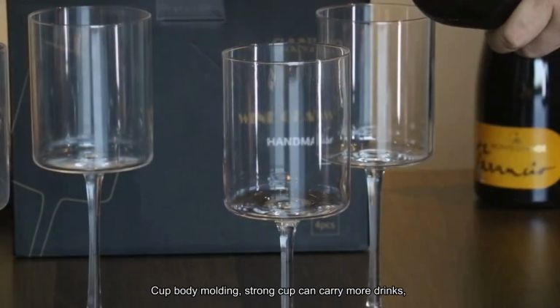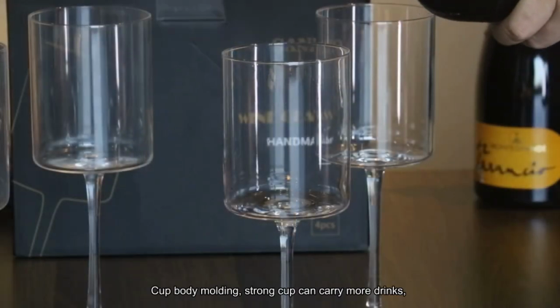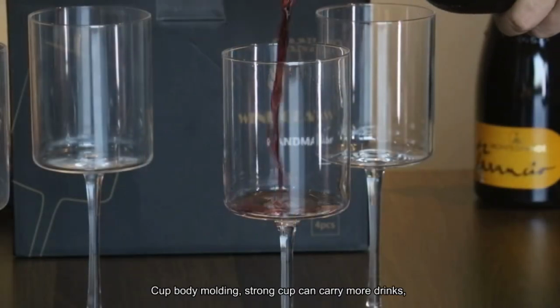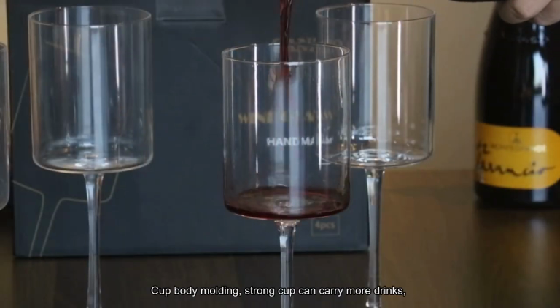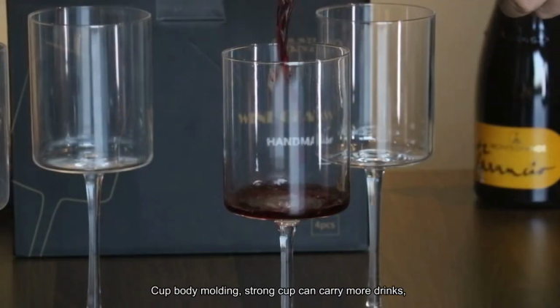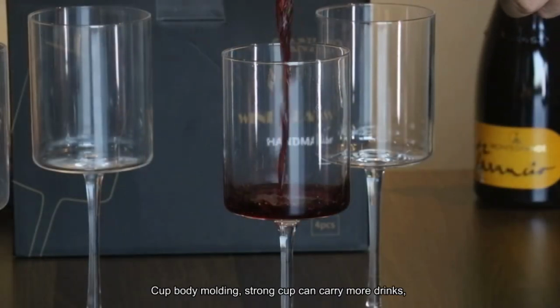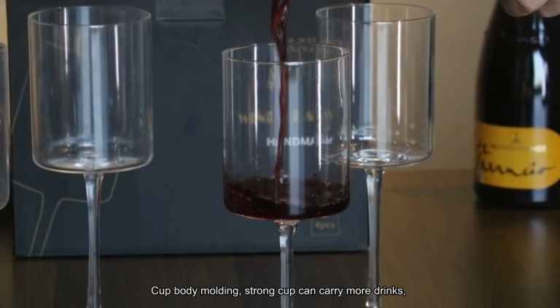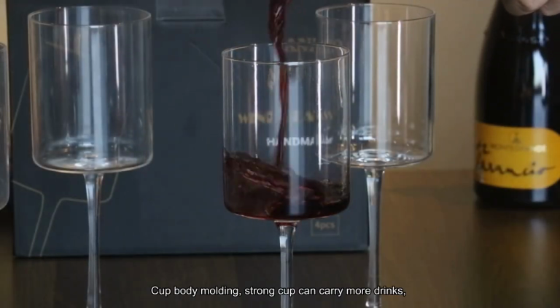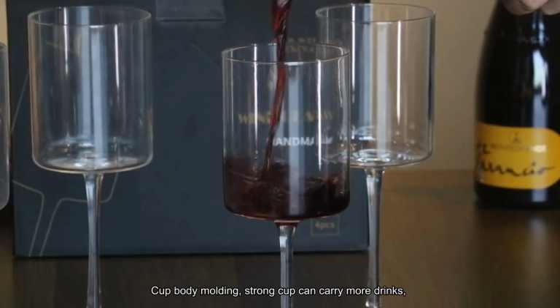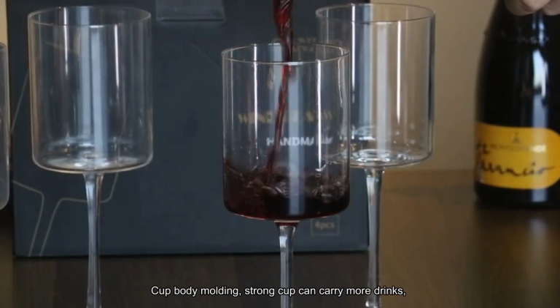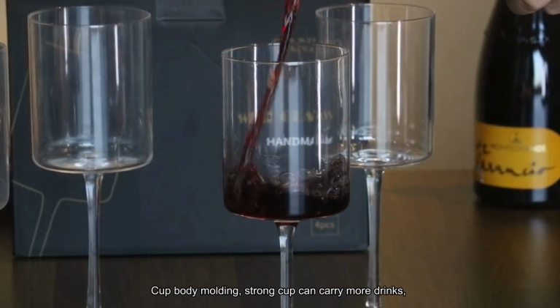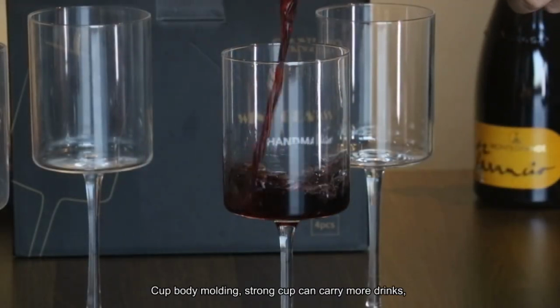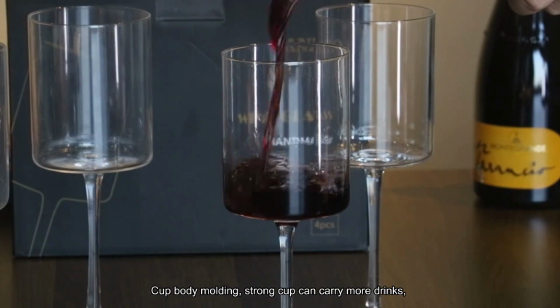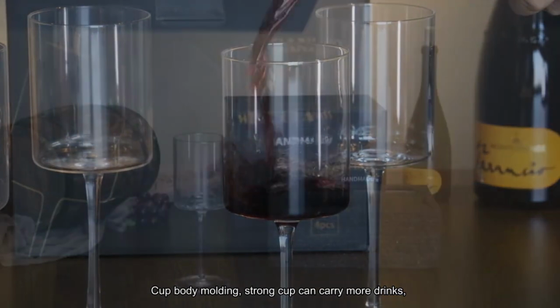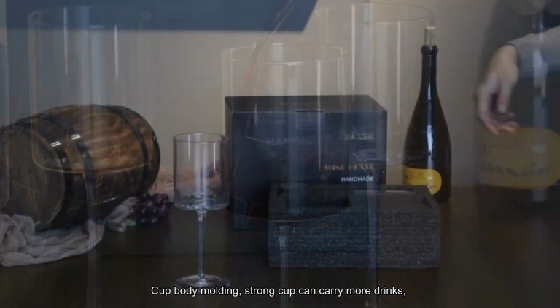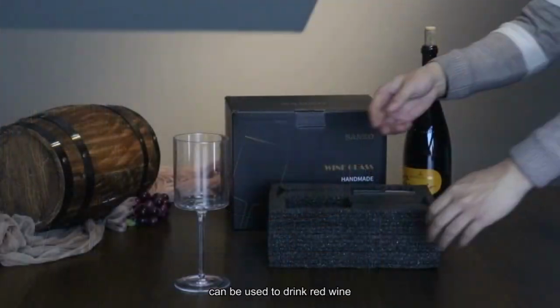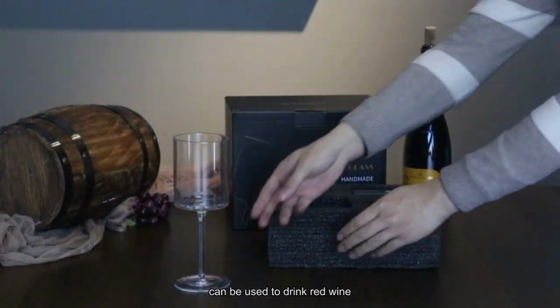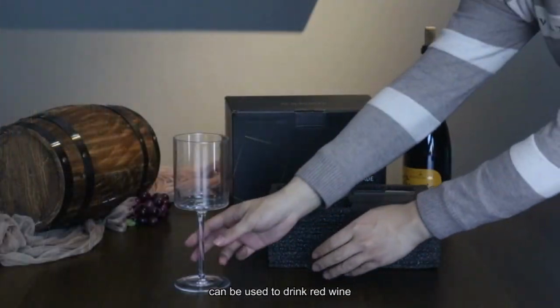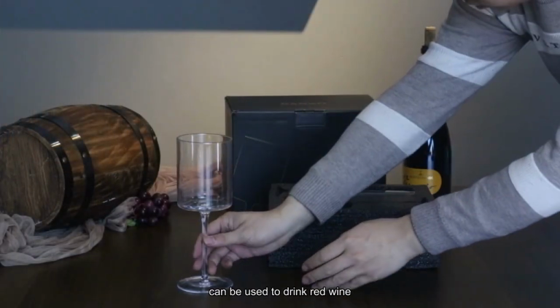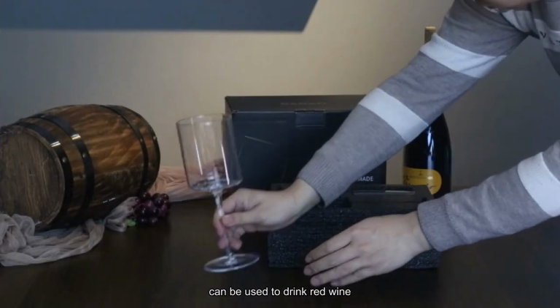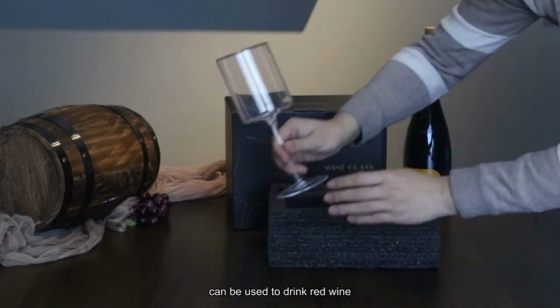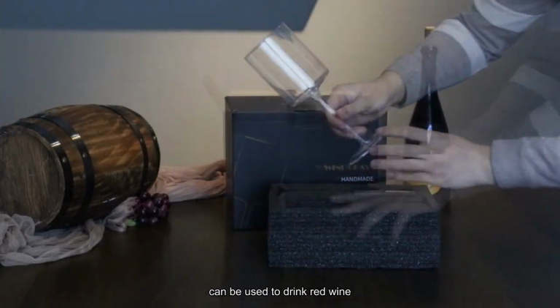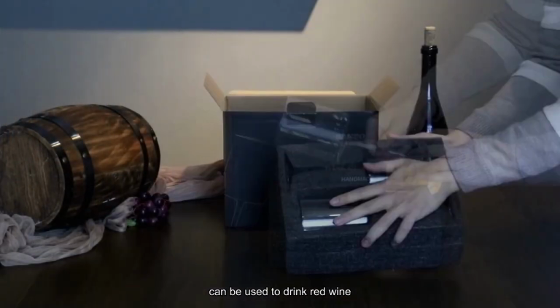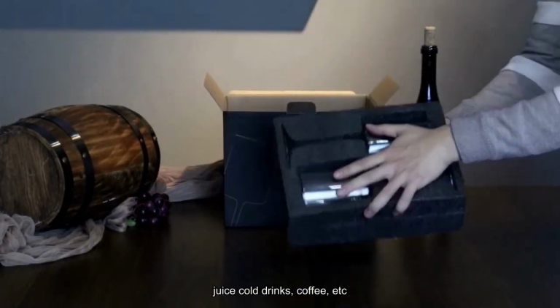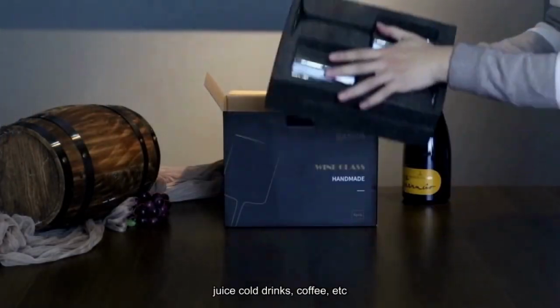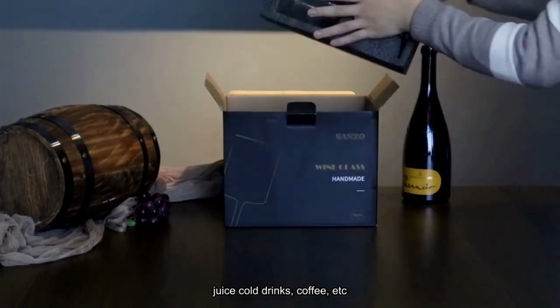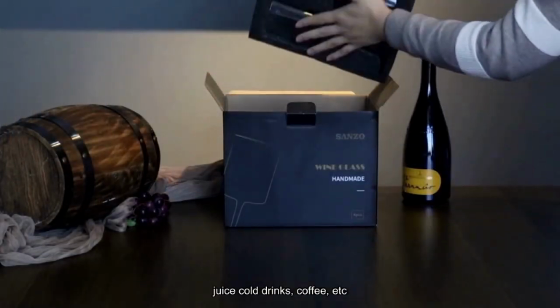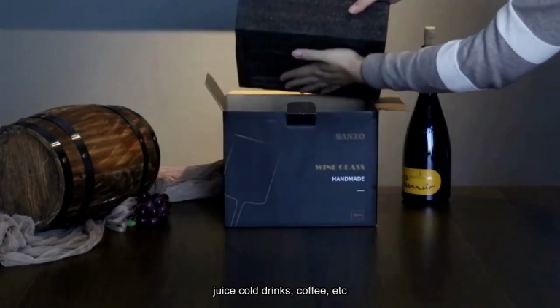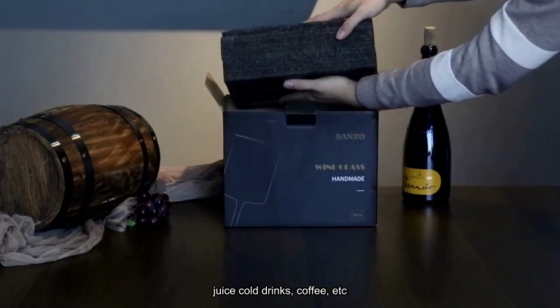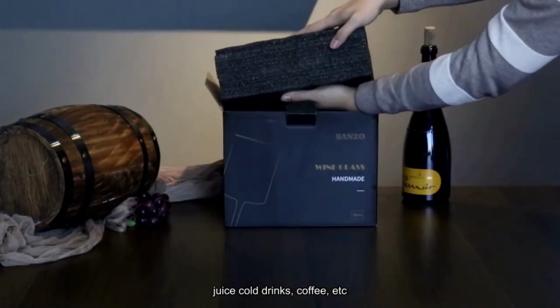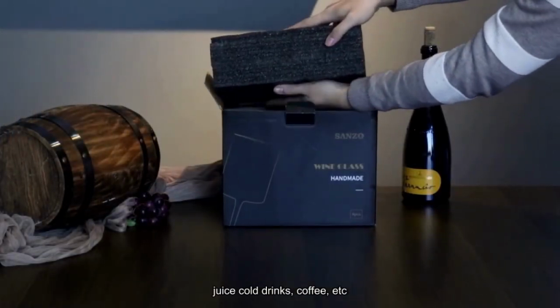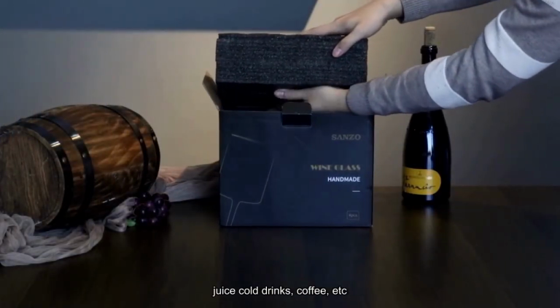Cup body molding, strong cup, can carry more drinks, can be used to drink red wine, juice cold drinks, coffee, etc.